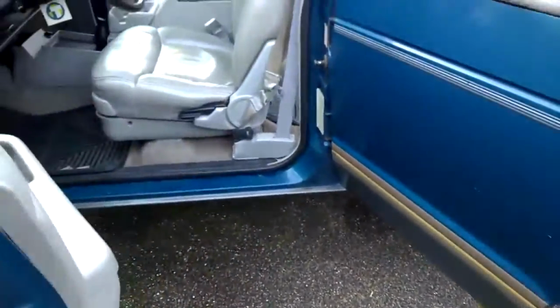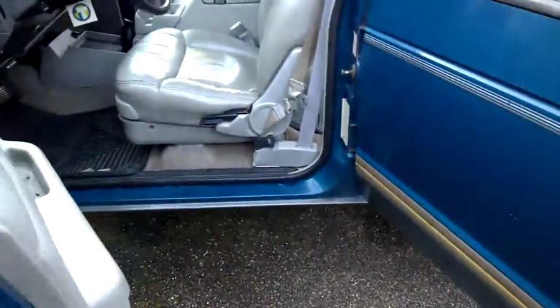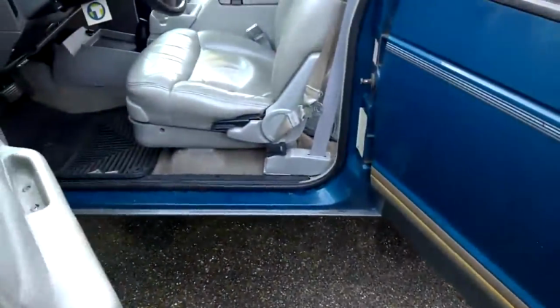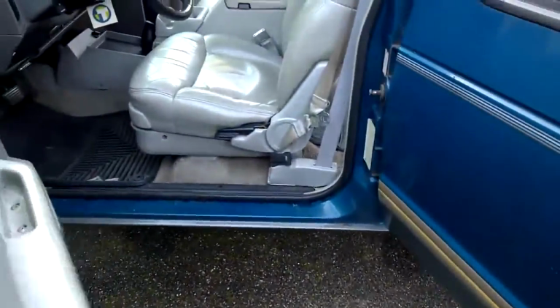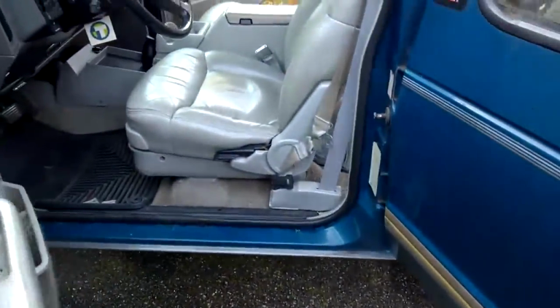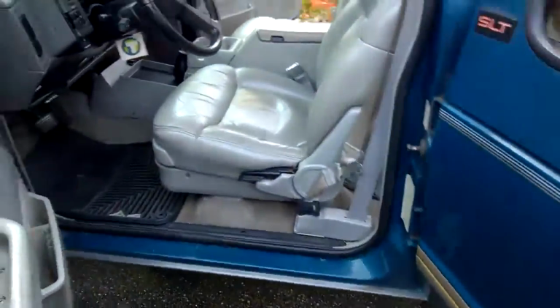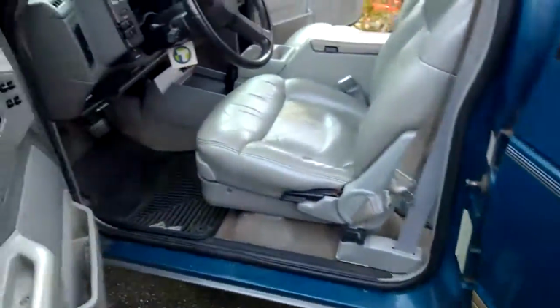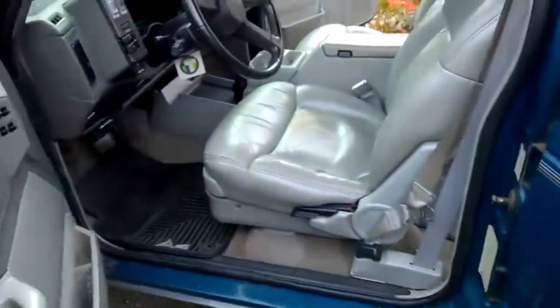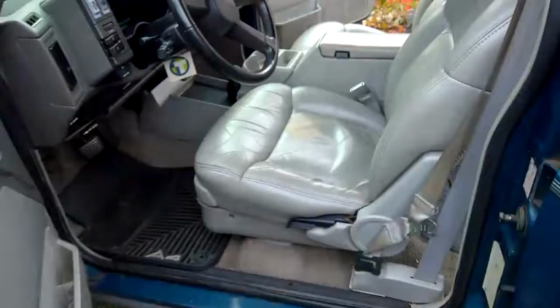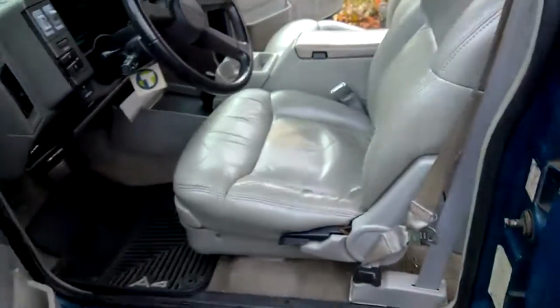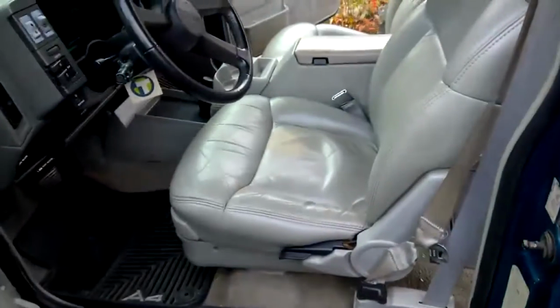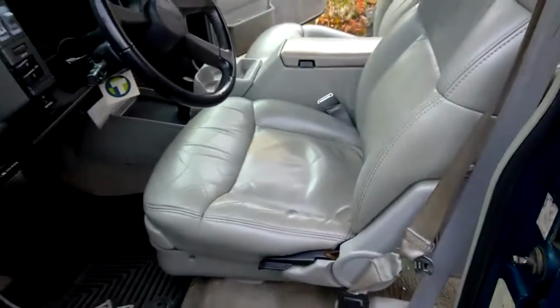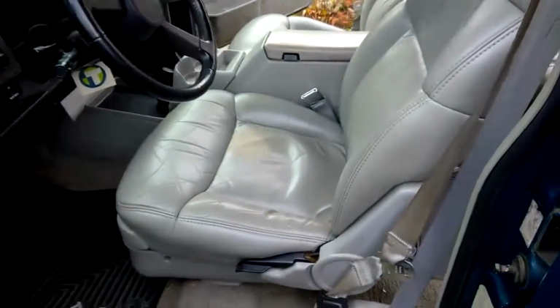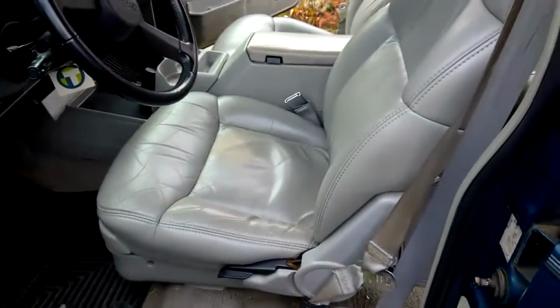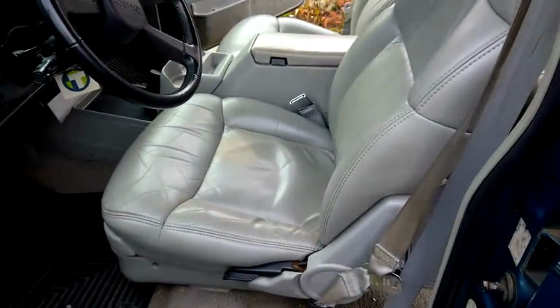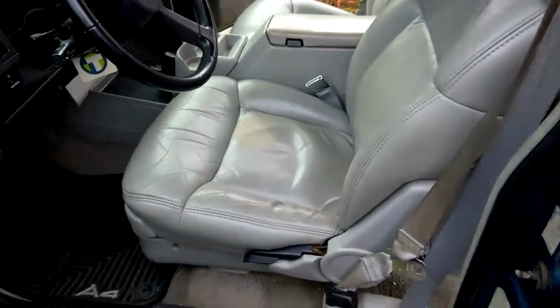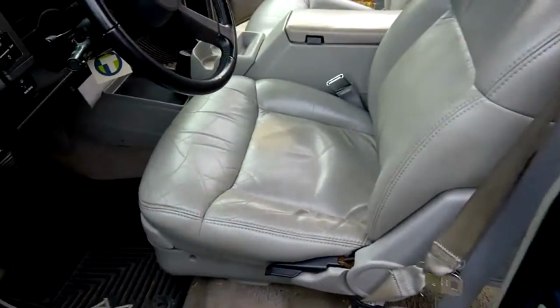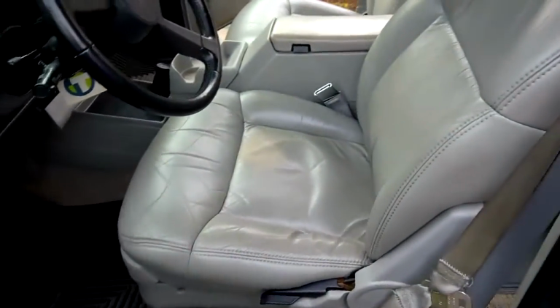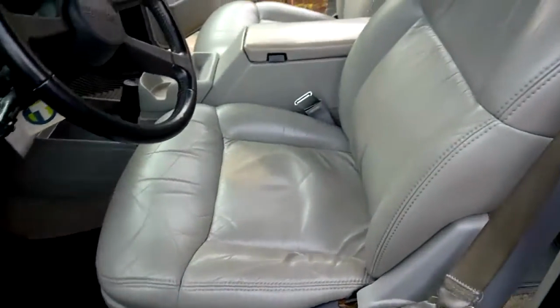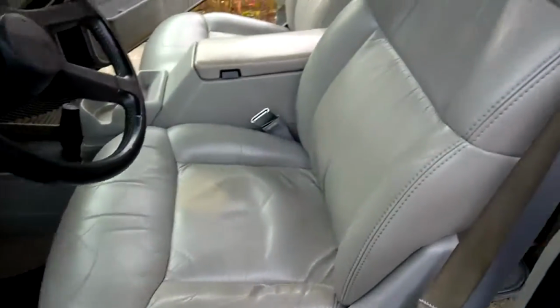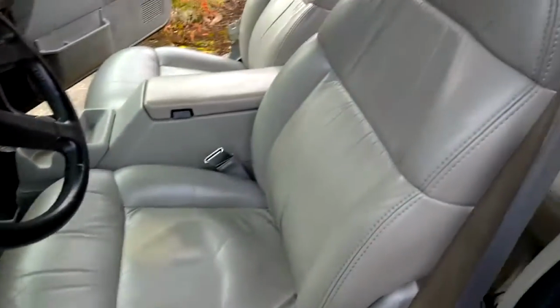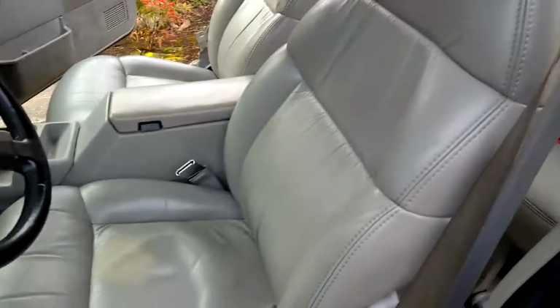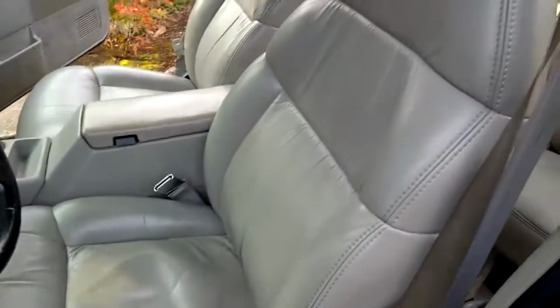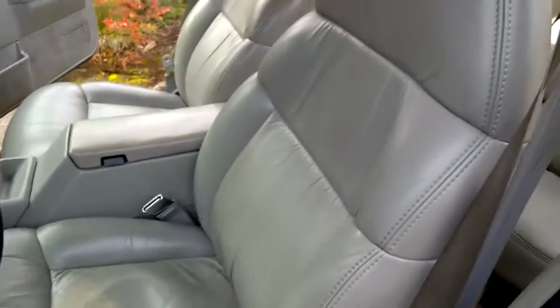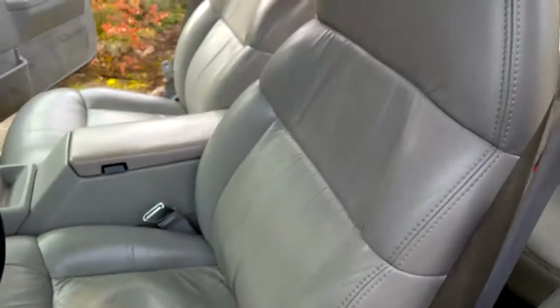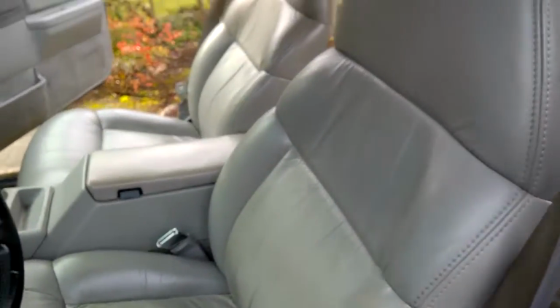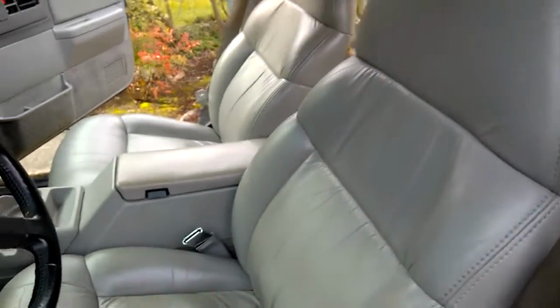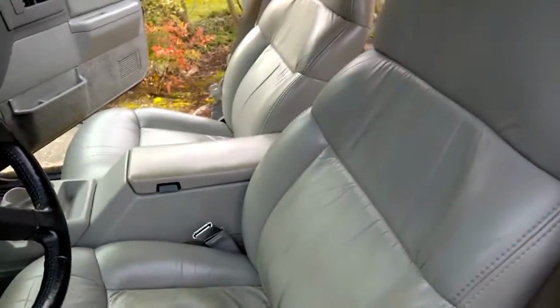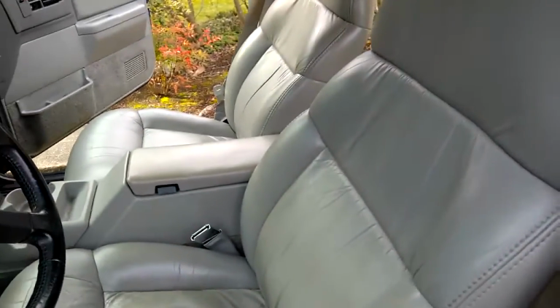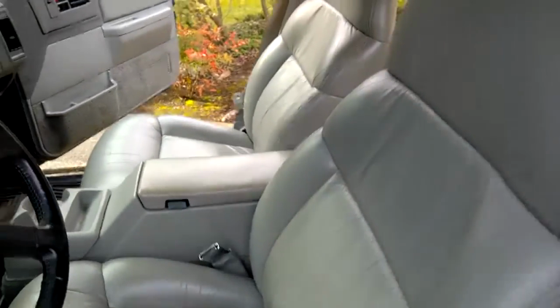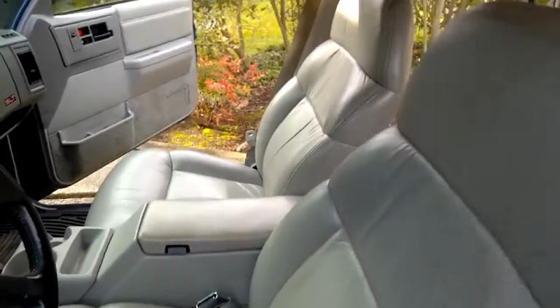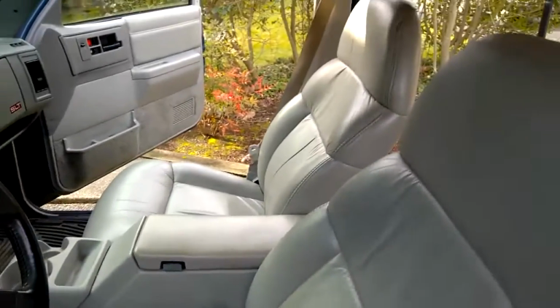You can see the upholstery is in very good shape. It's leather seats, front and back.